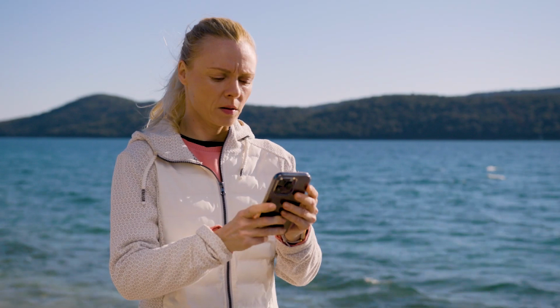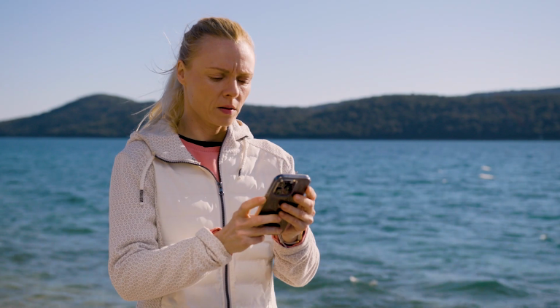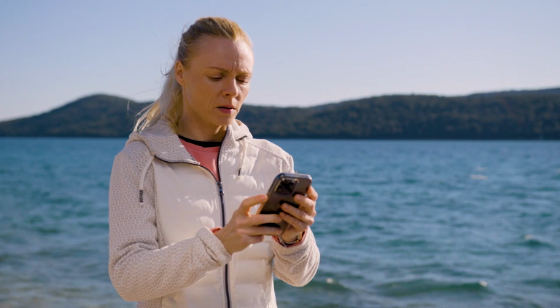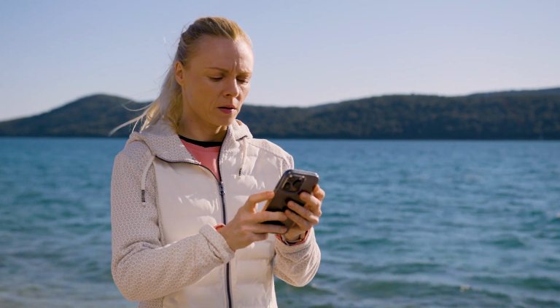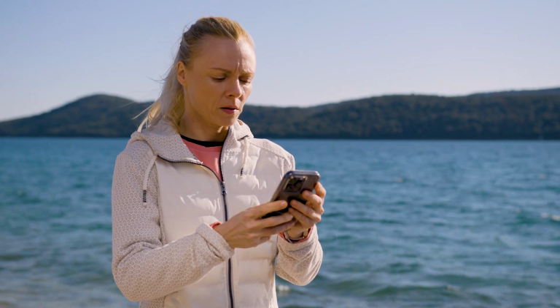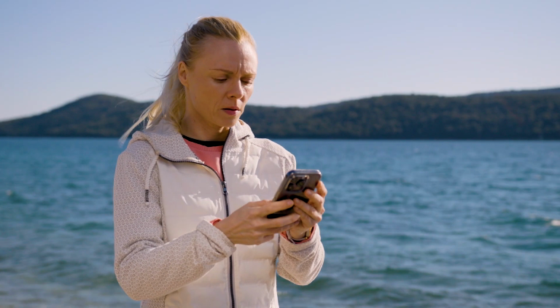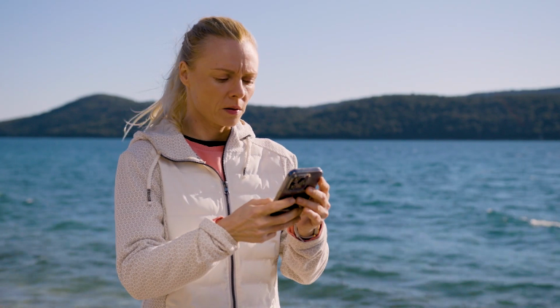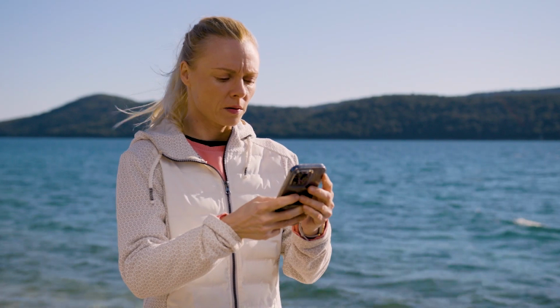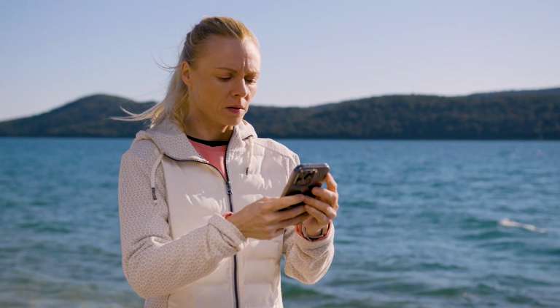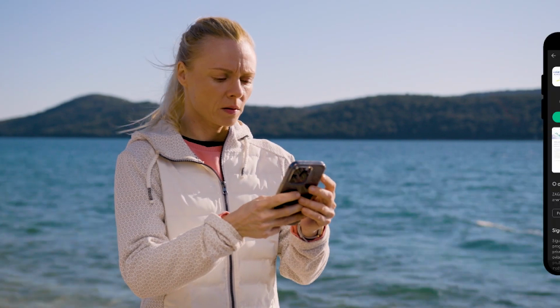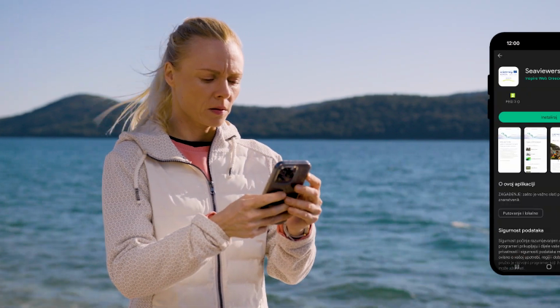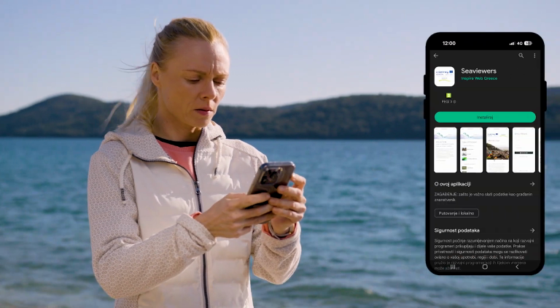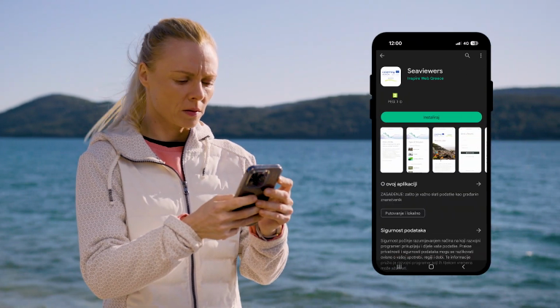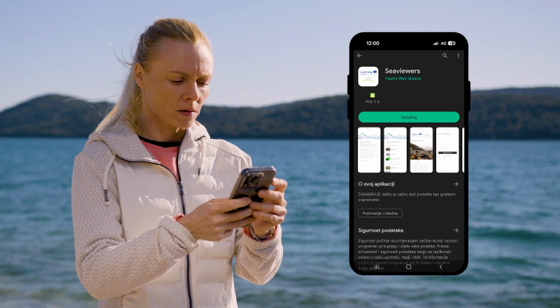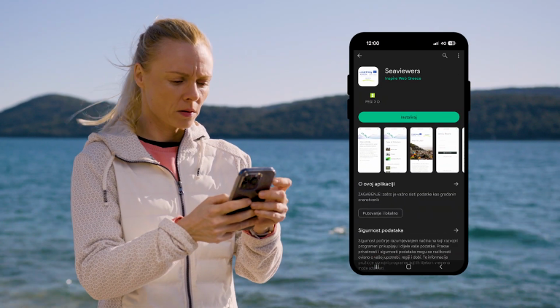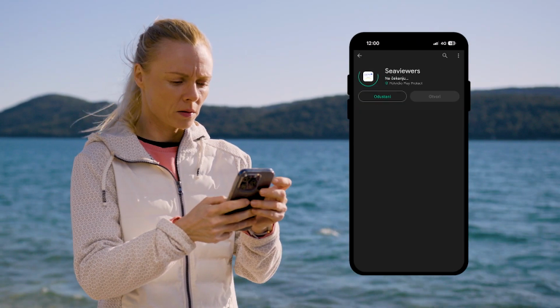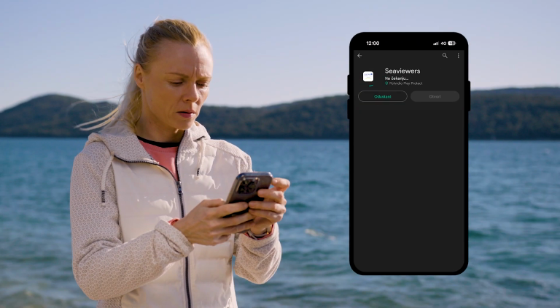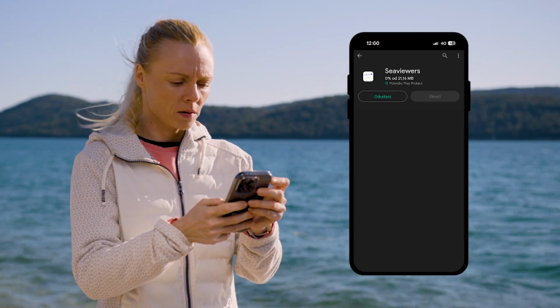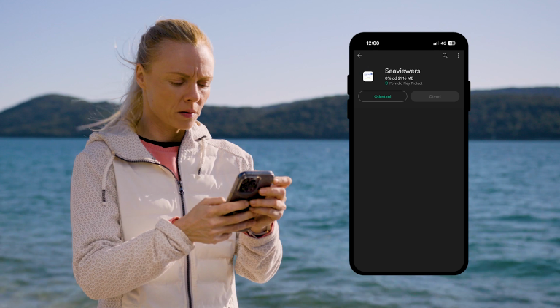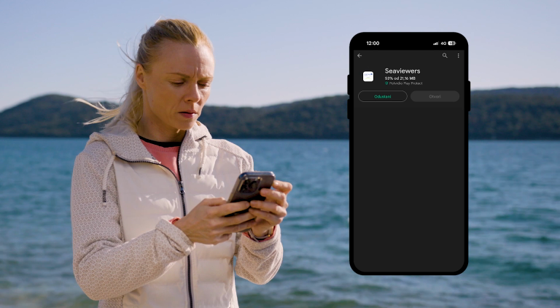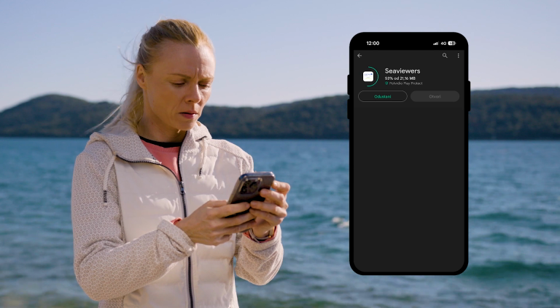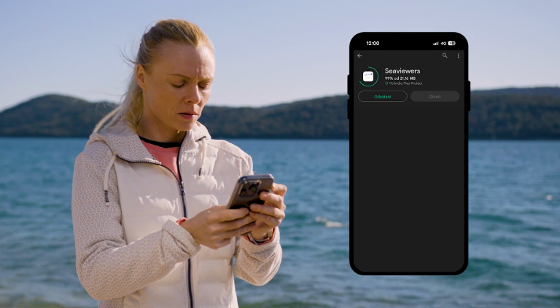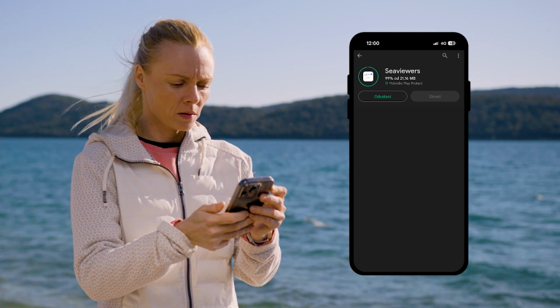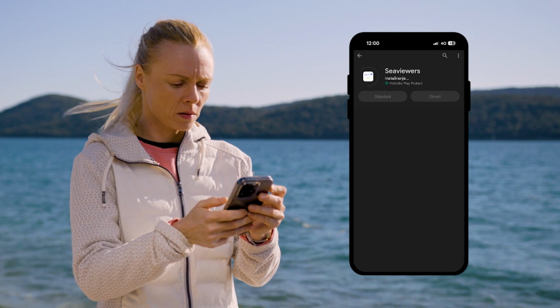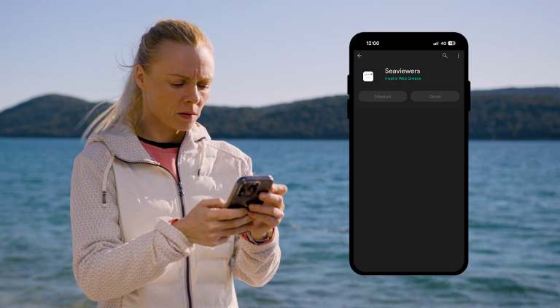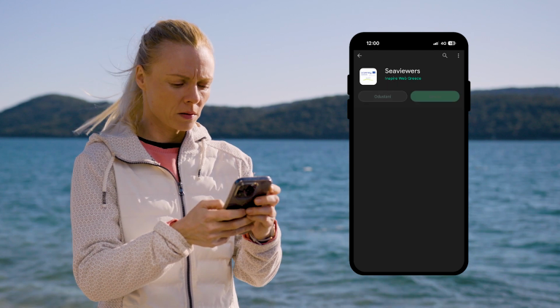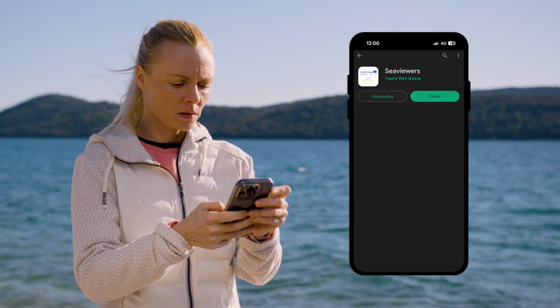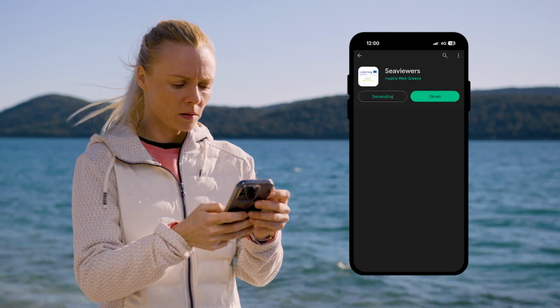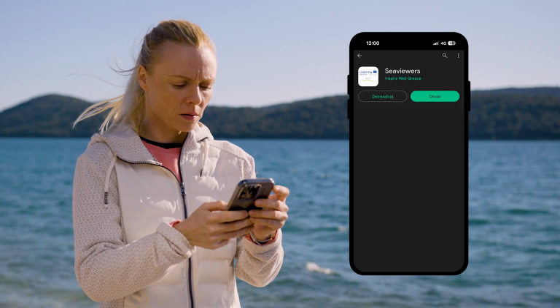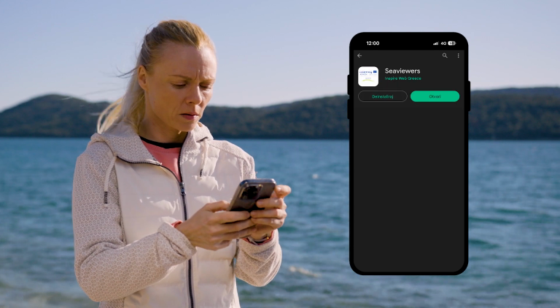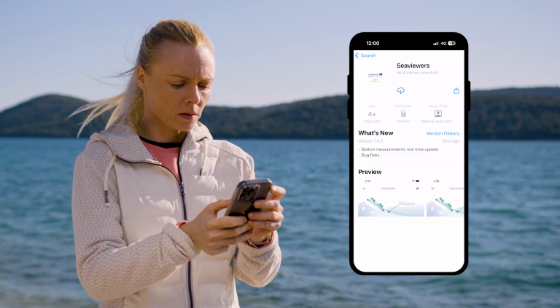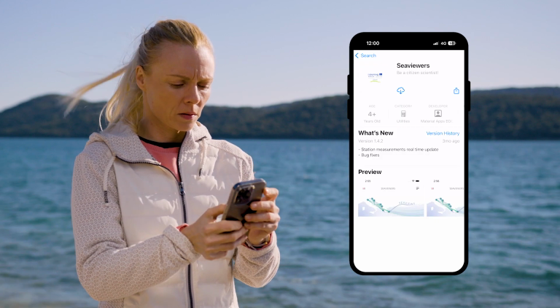How does it work? Simple. Just download the free SeaViews app using Google Play or Apple Store.